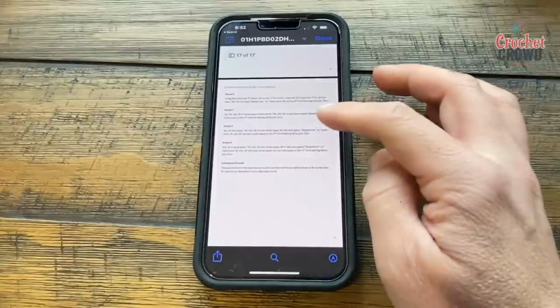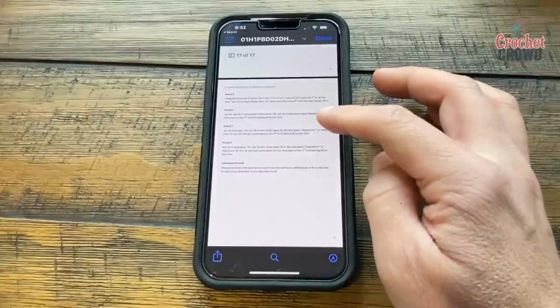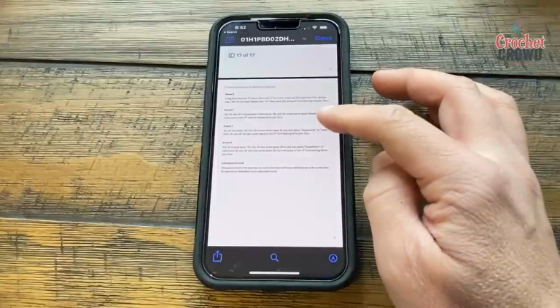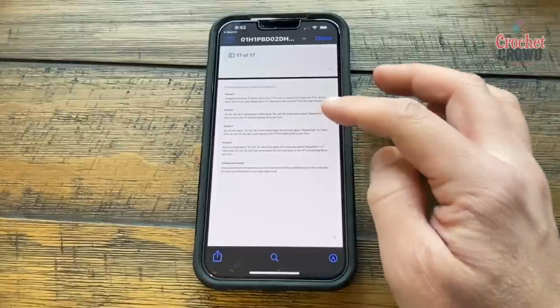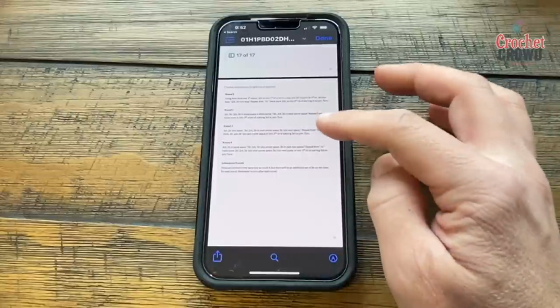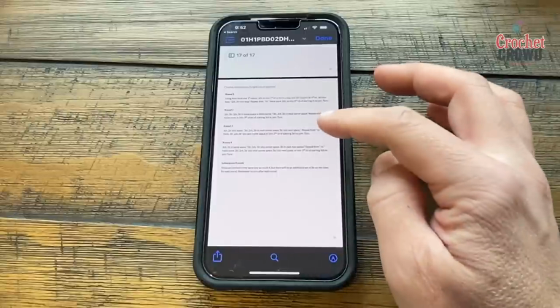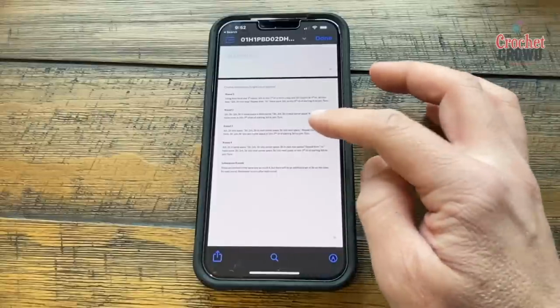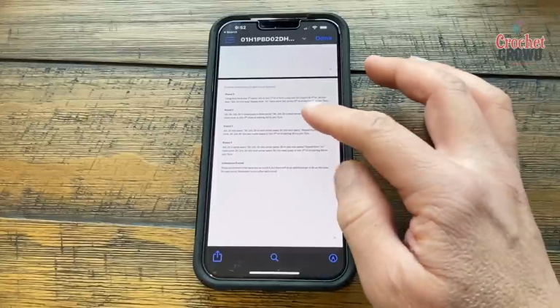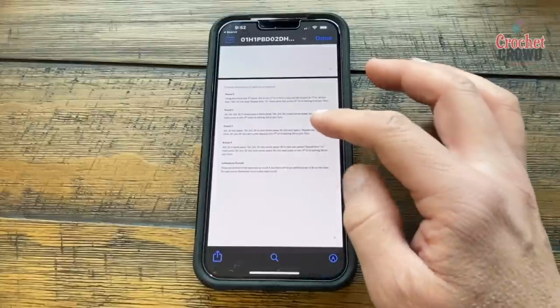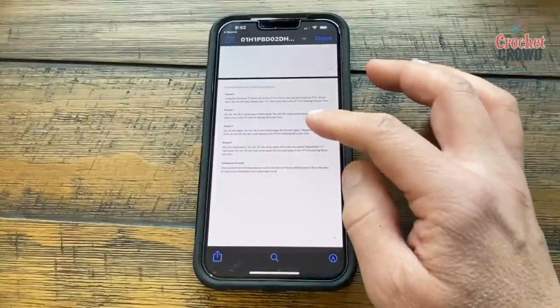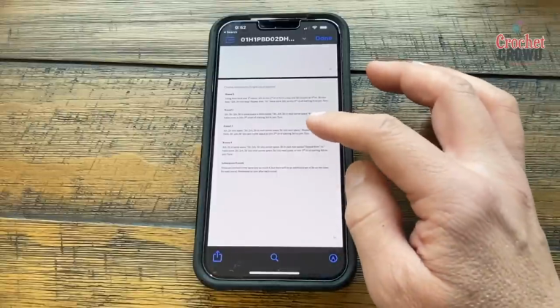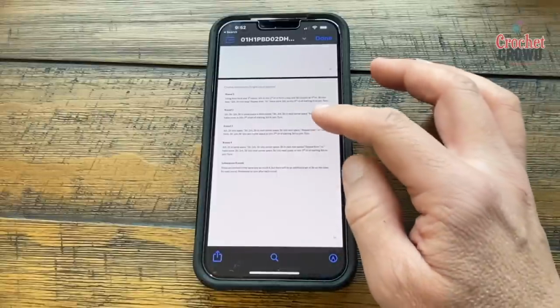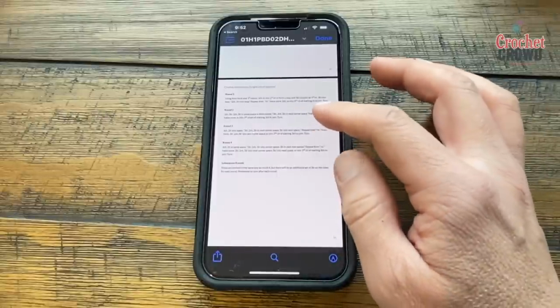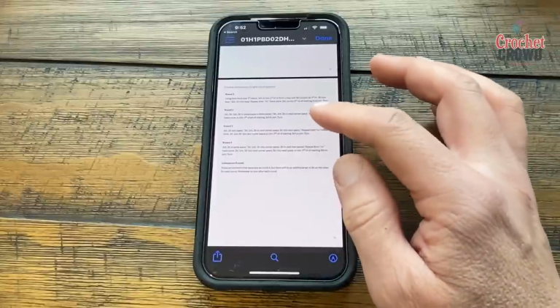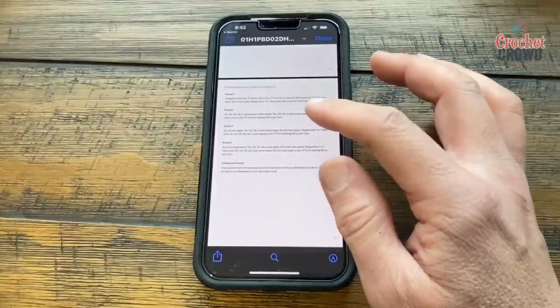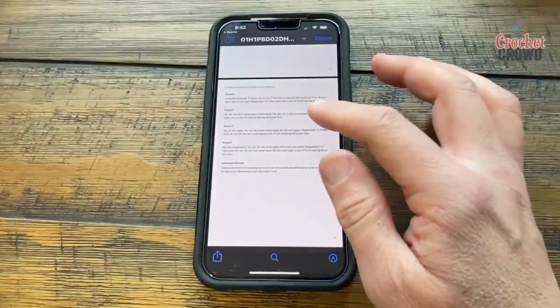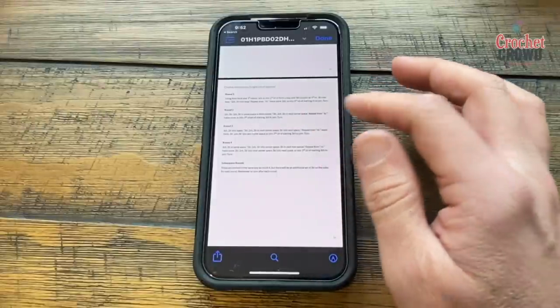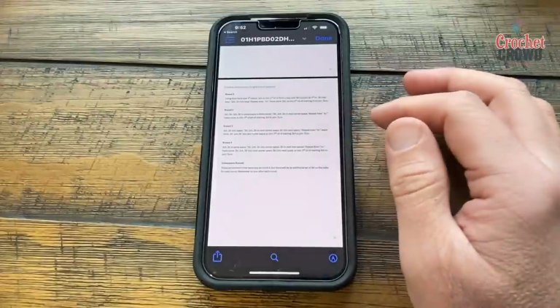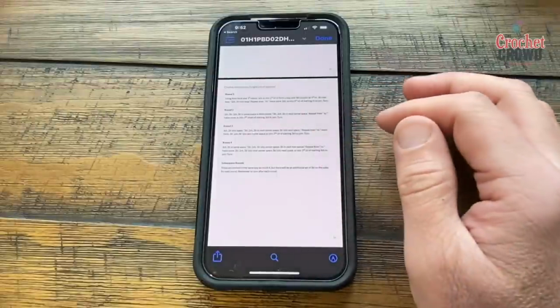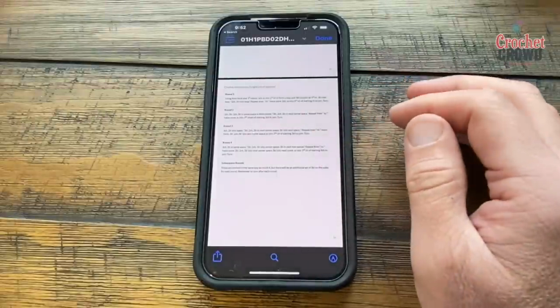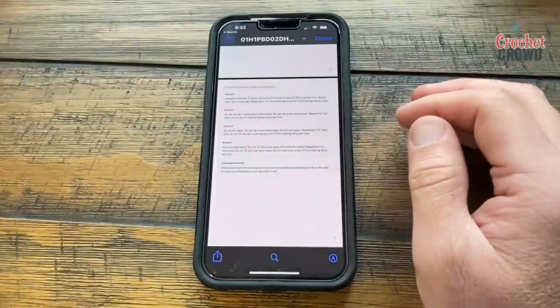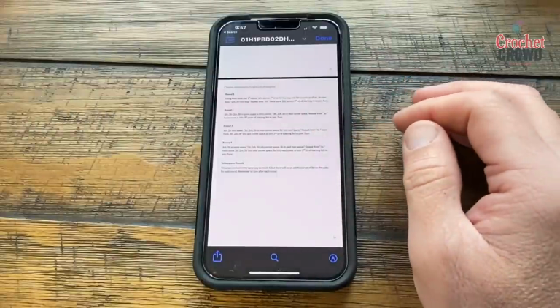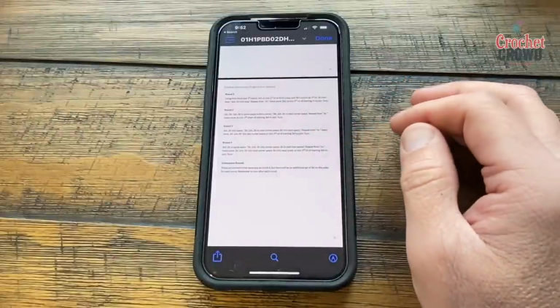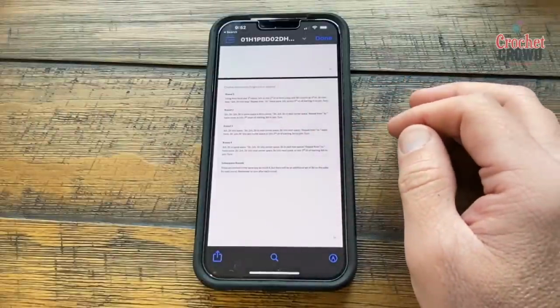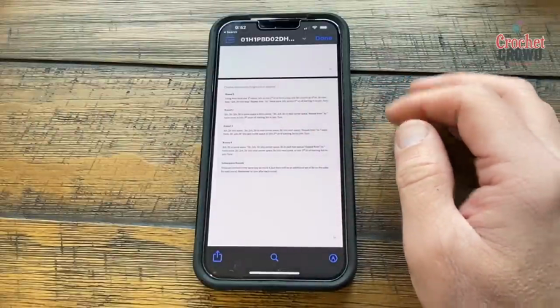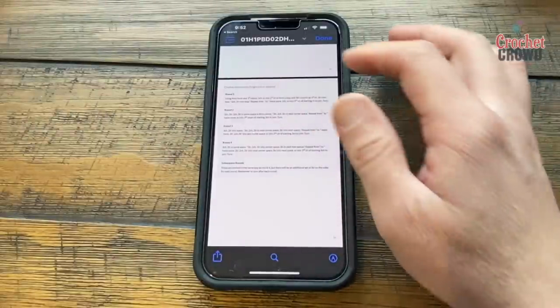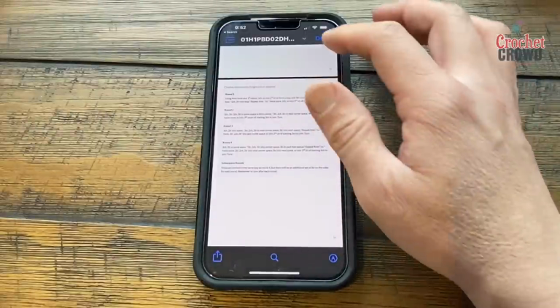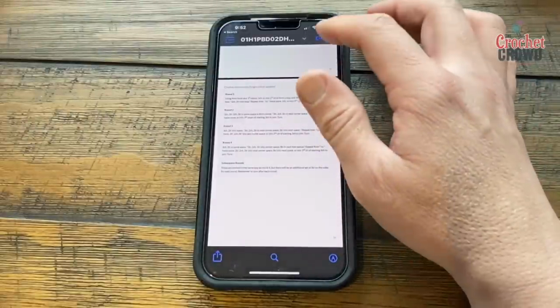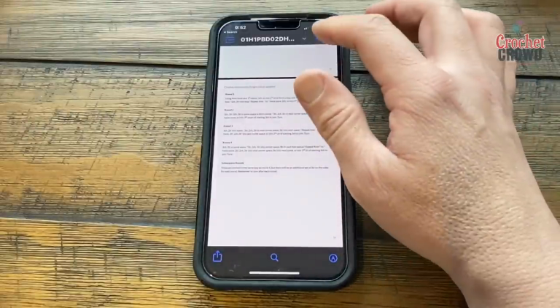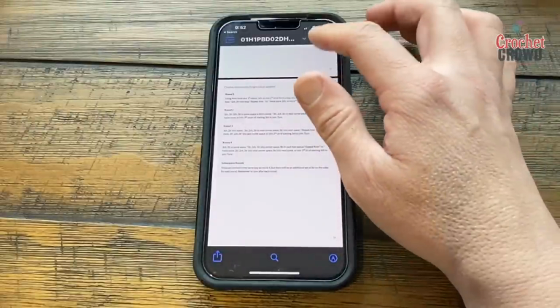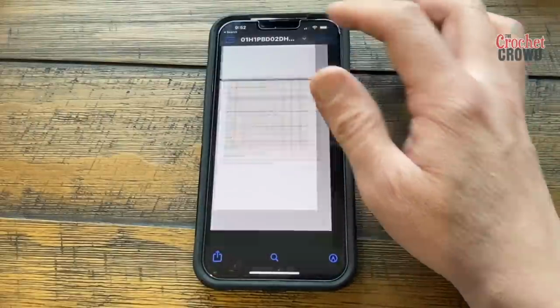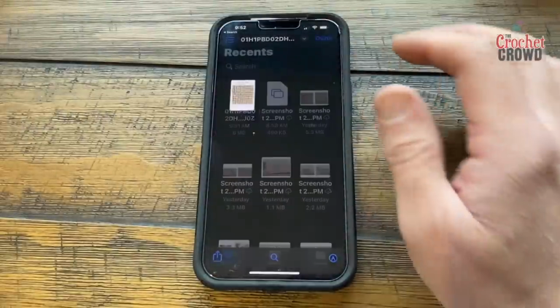At the end it has the instructions on how to do it. You should know this app is from the UK, so 'treble' equals a double crochet.